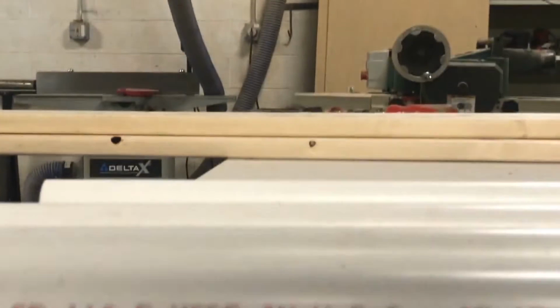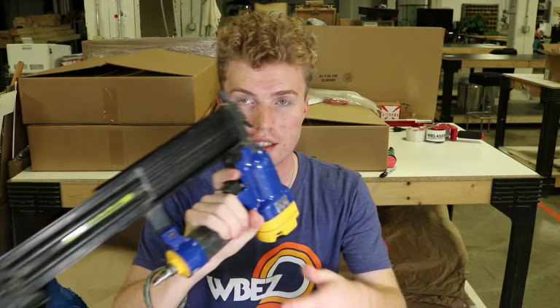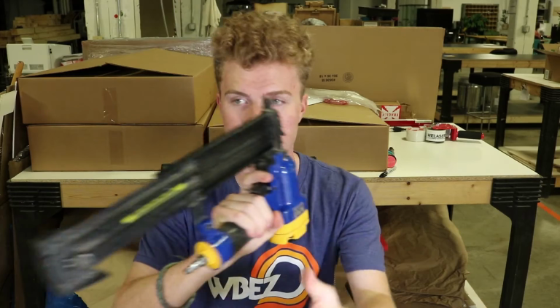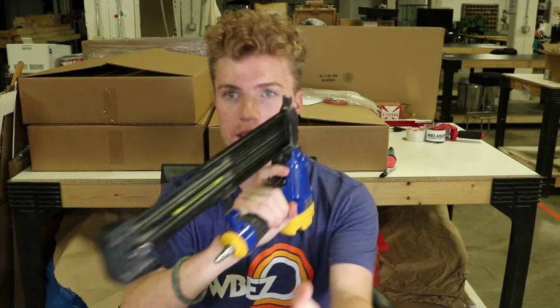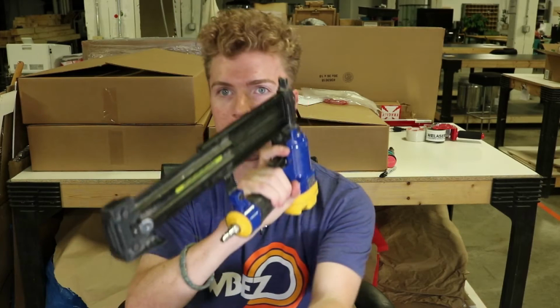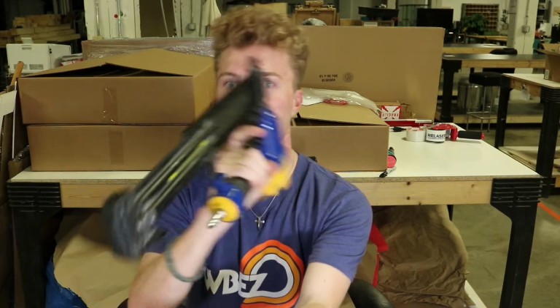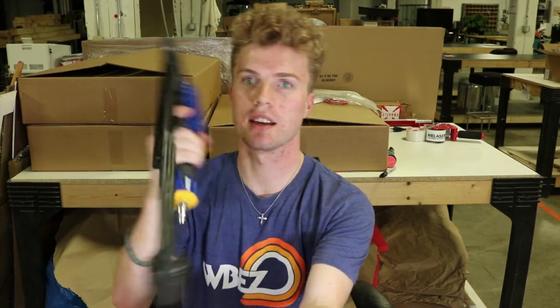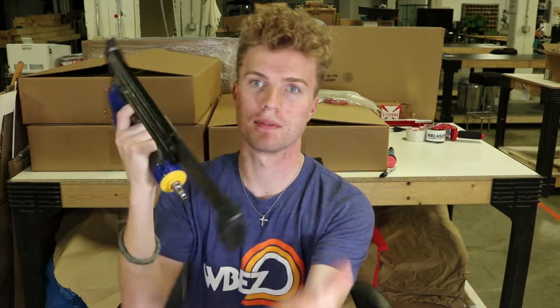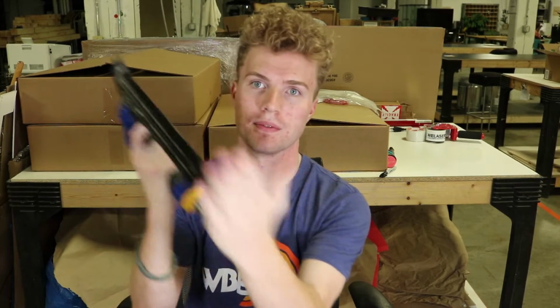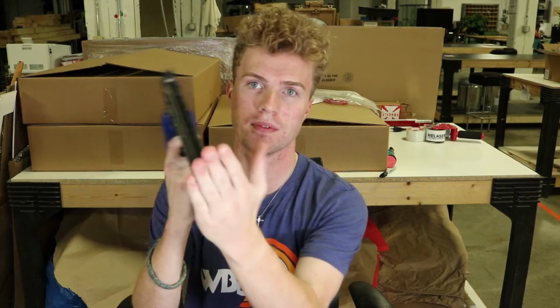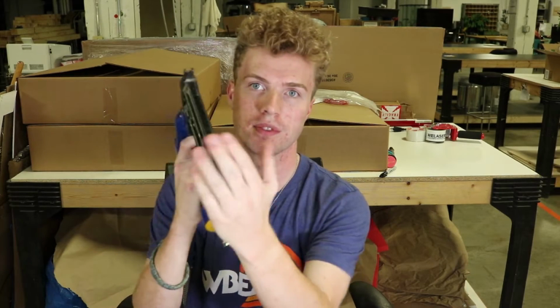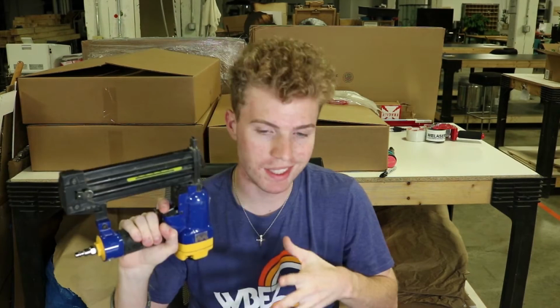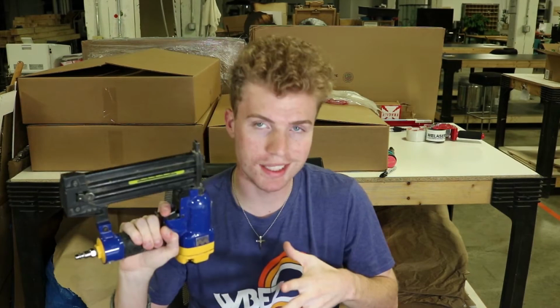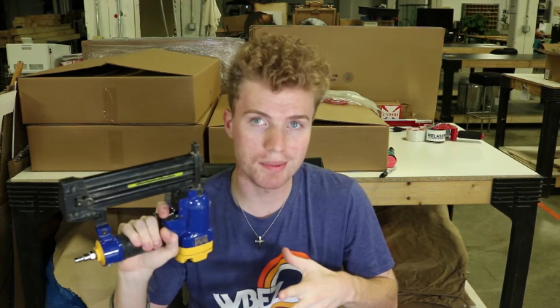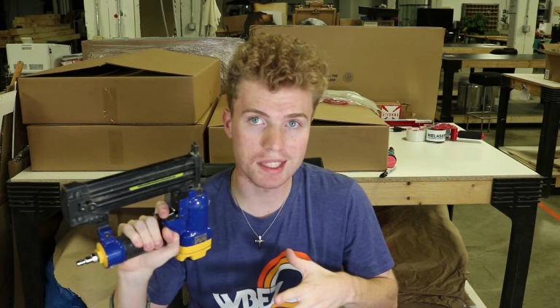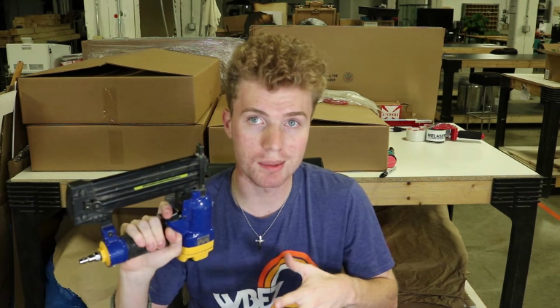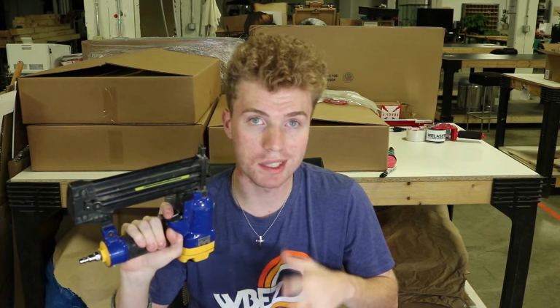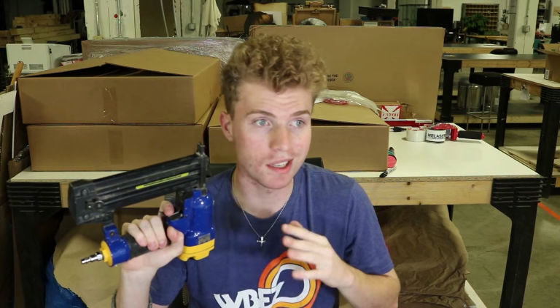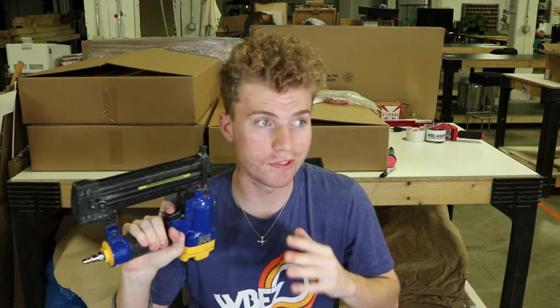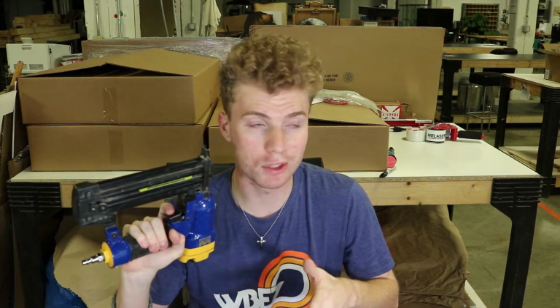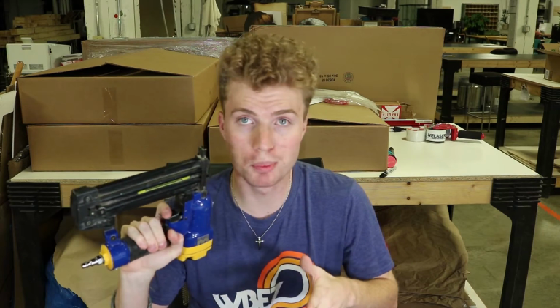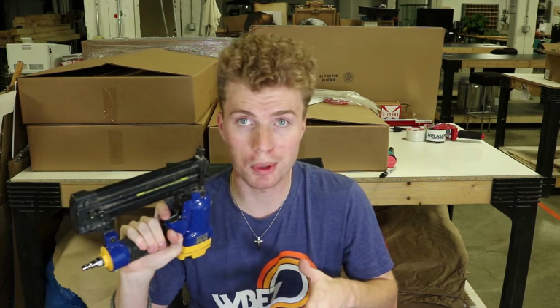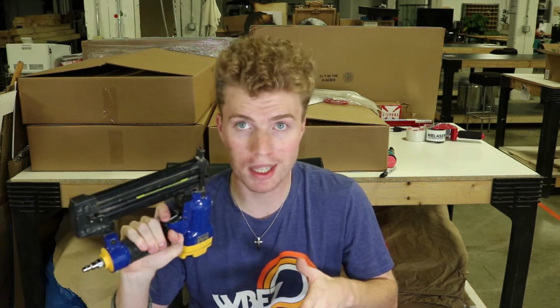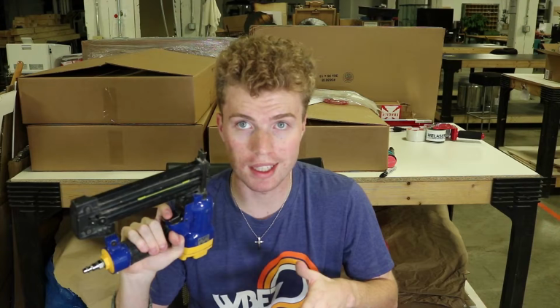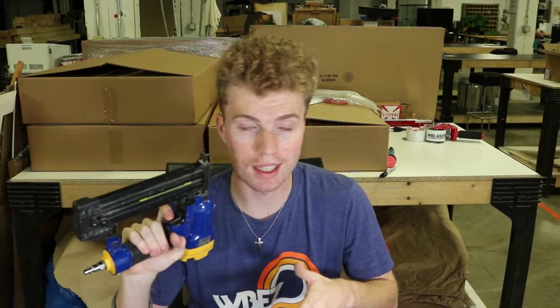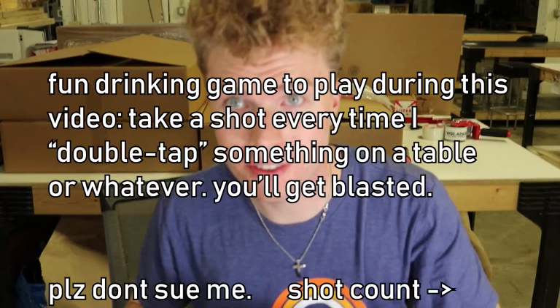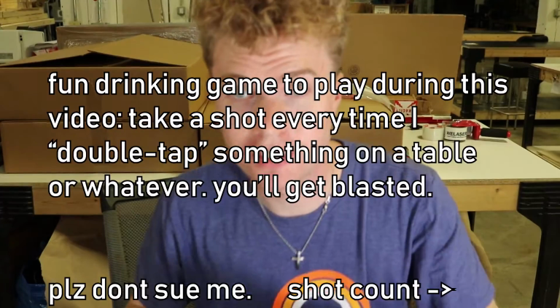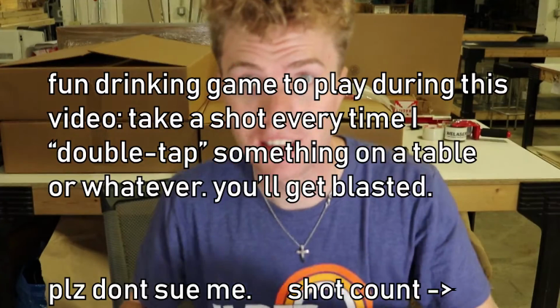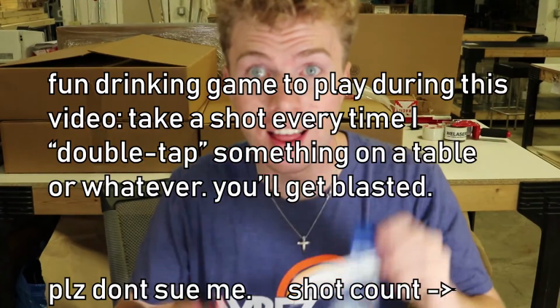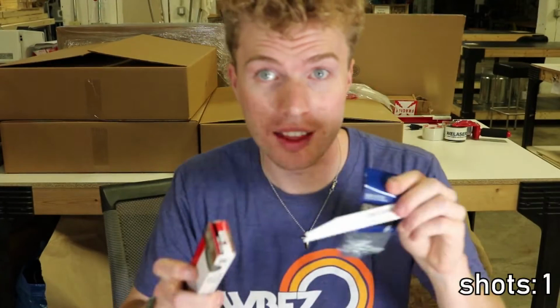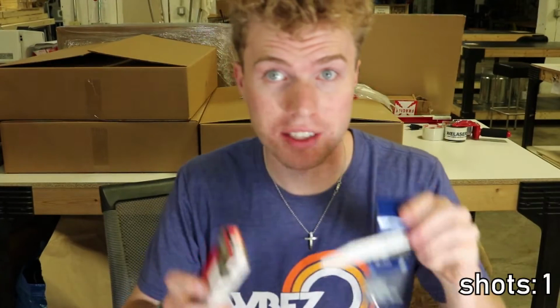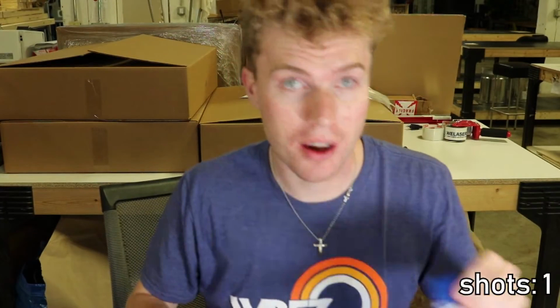This is a nail gun. This will let me assemble stuff super quickly. Let's go.